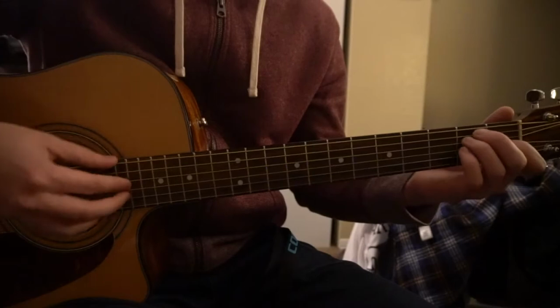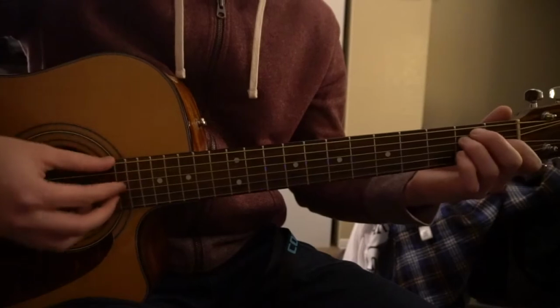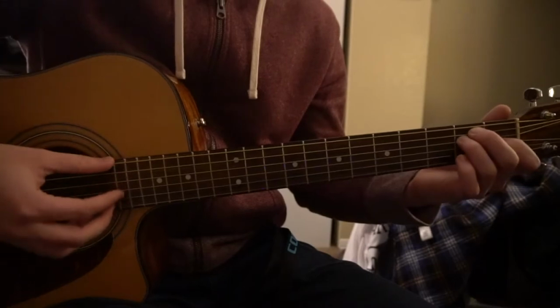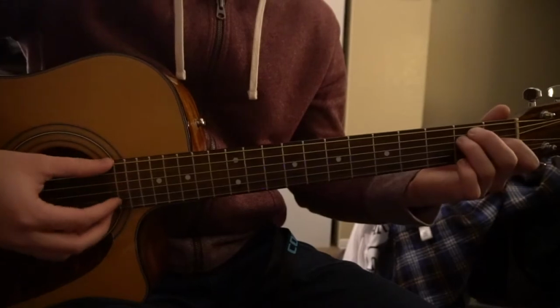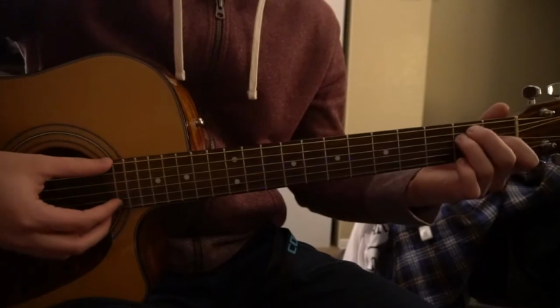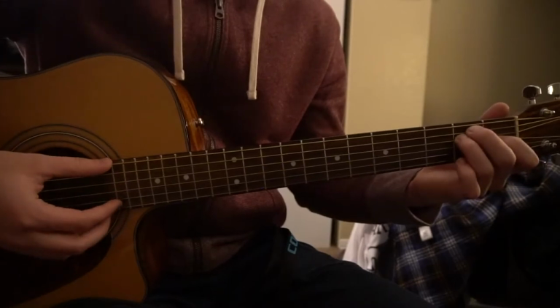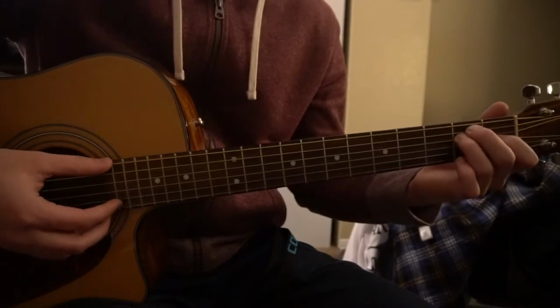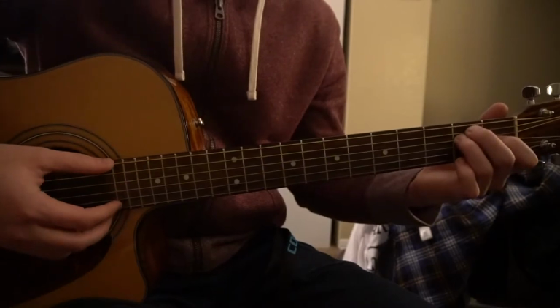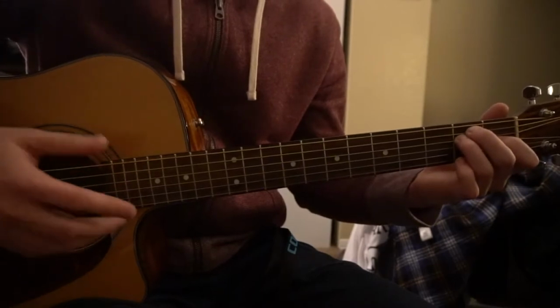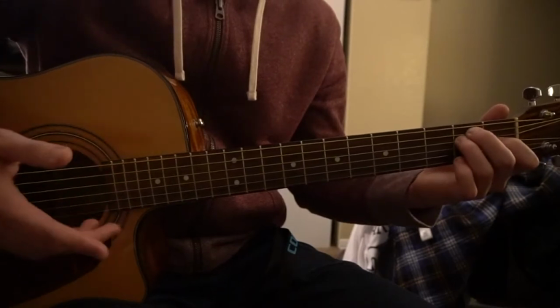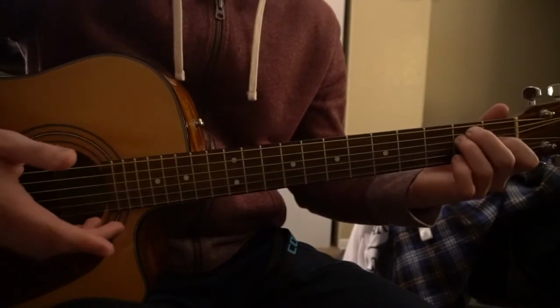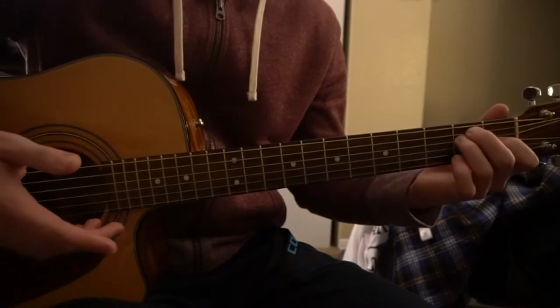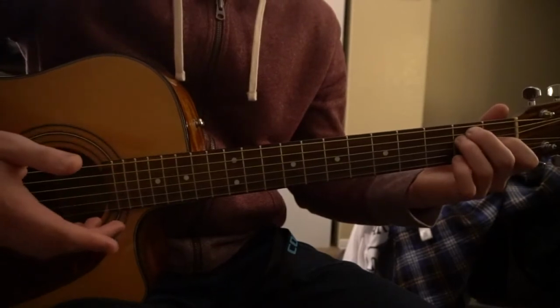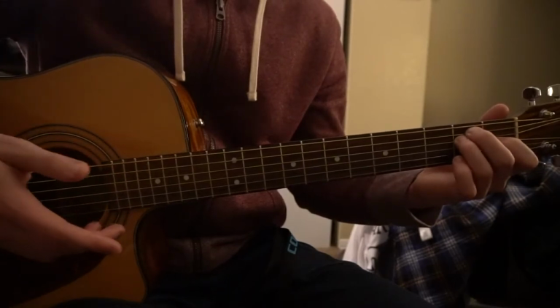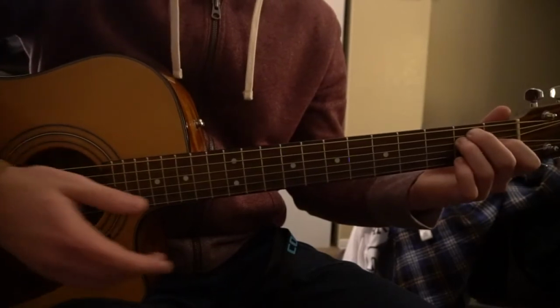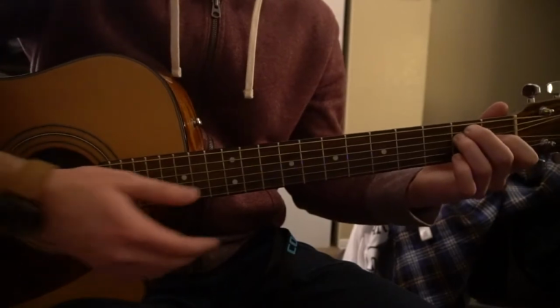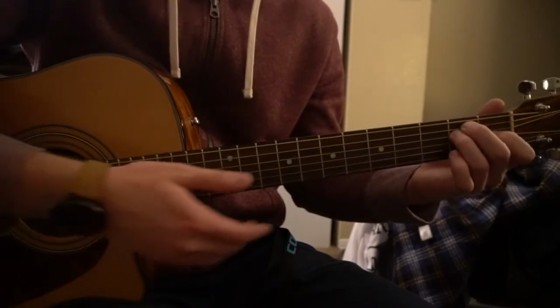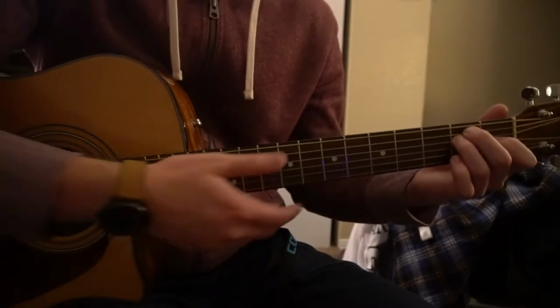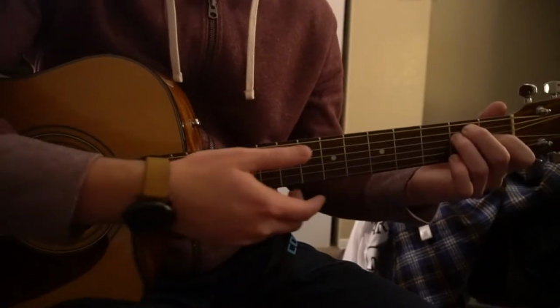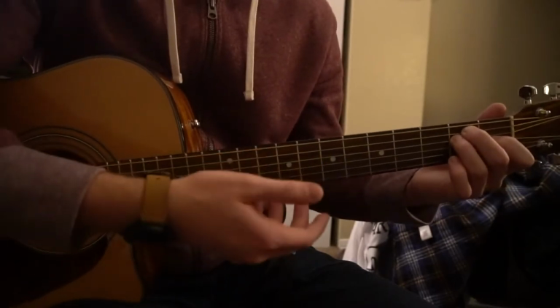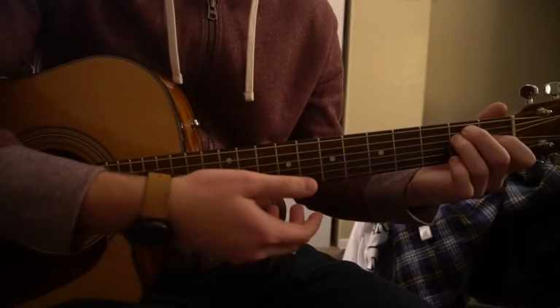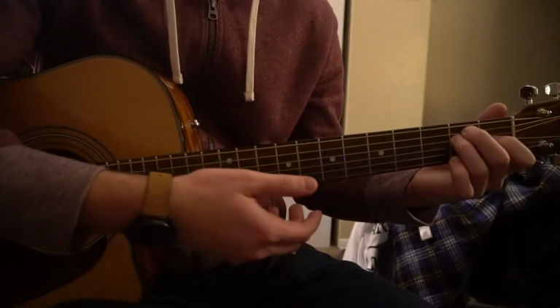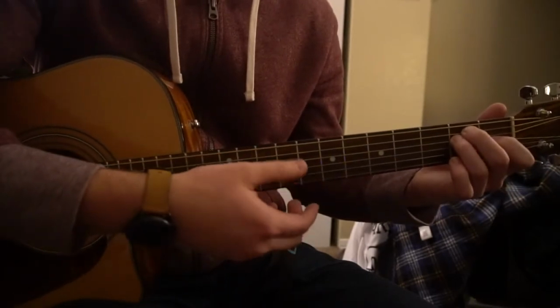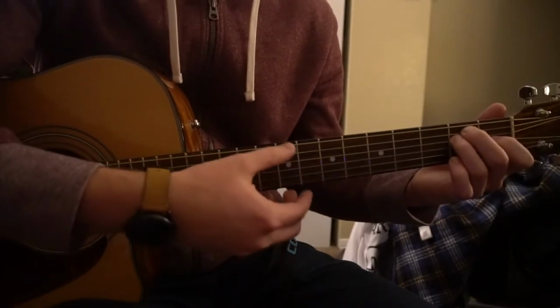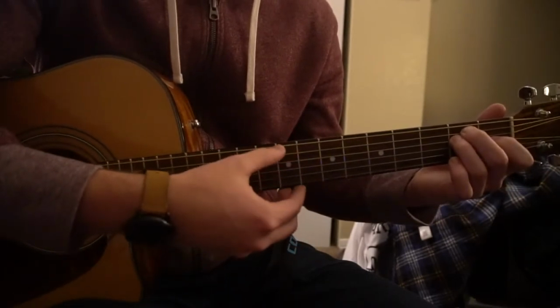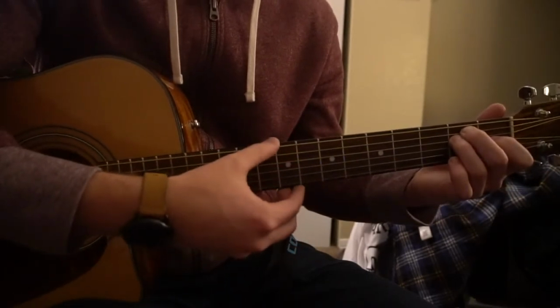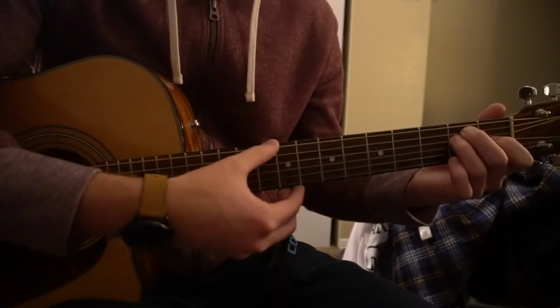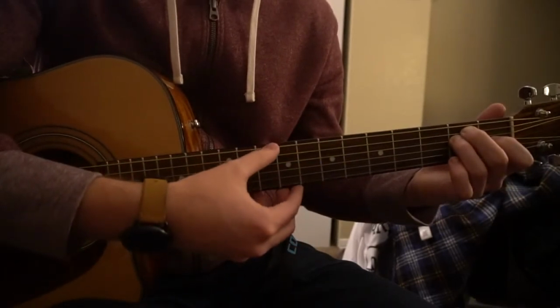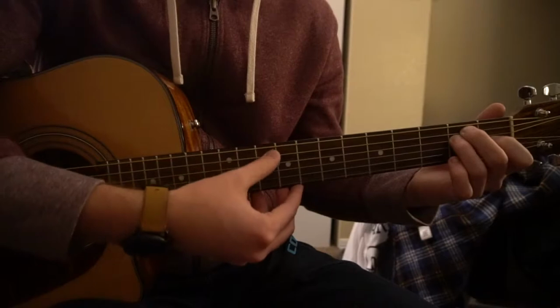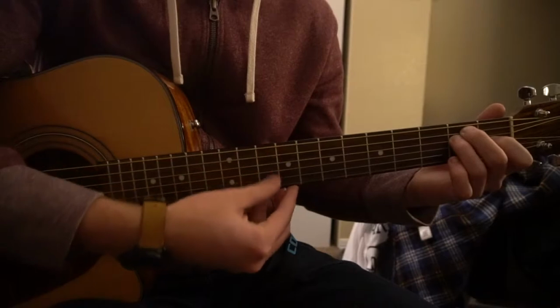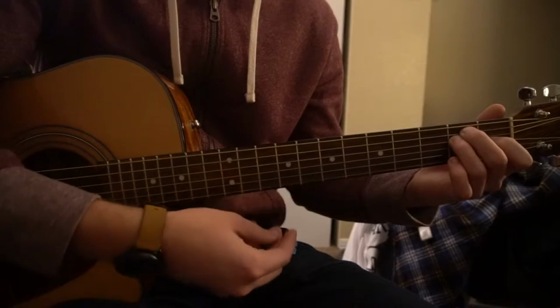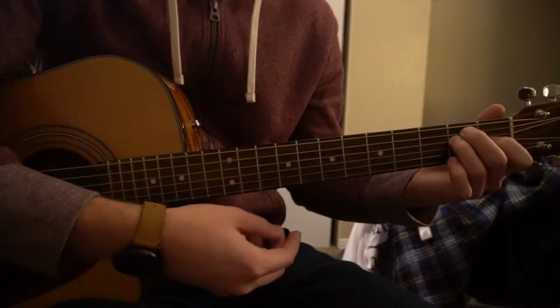I'm going to go over the chords here real quick. We're going to go through them quickly because the emphasis of this video is not going to be the chords, but how to play the chords.